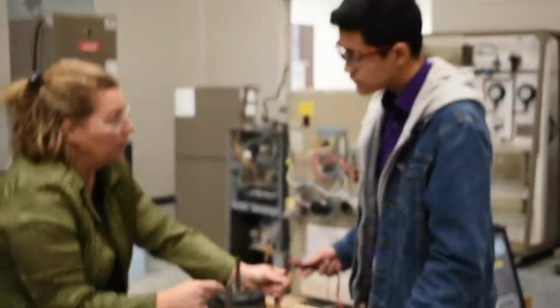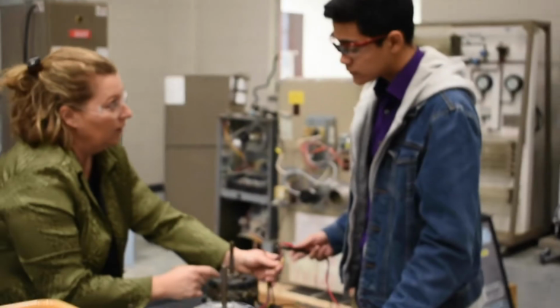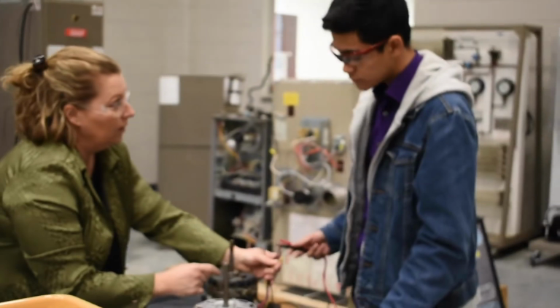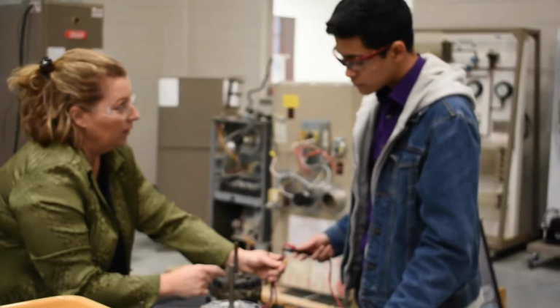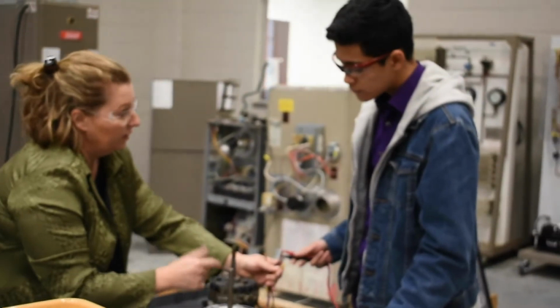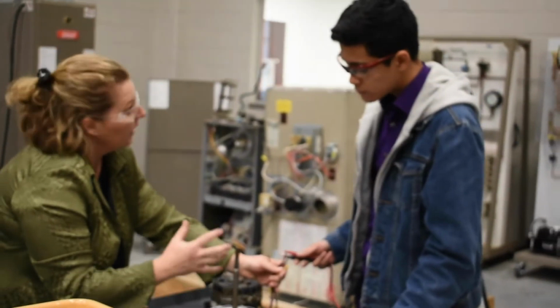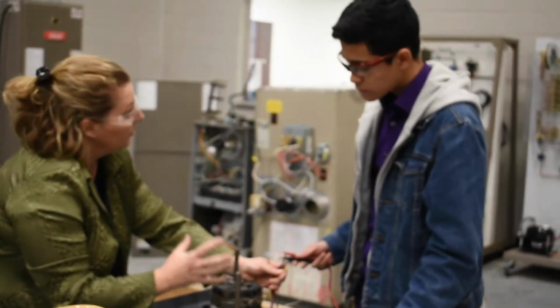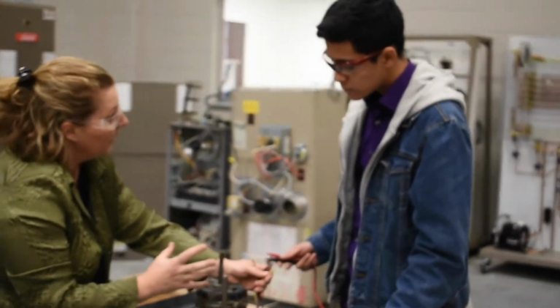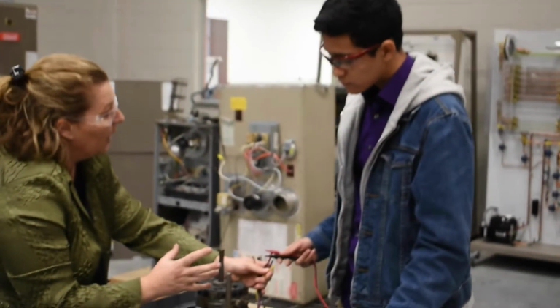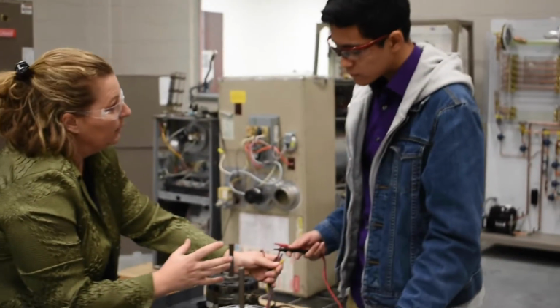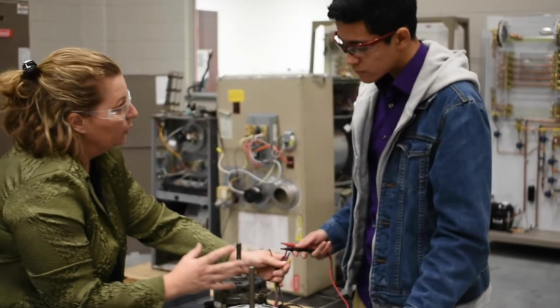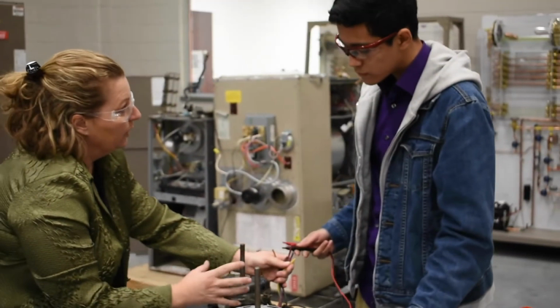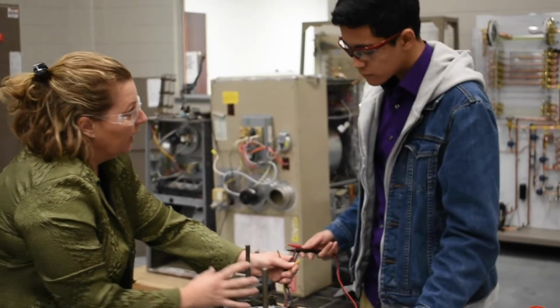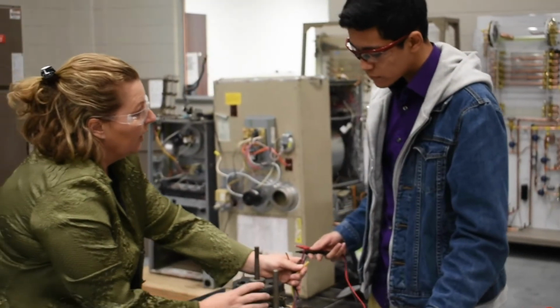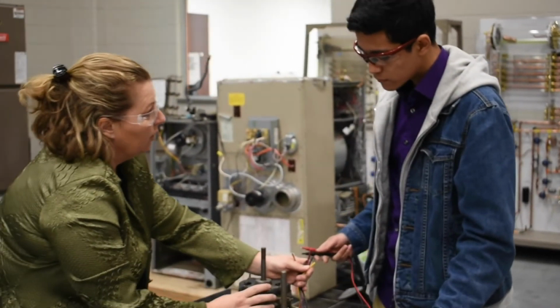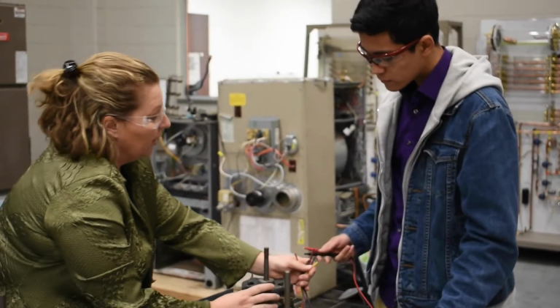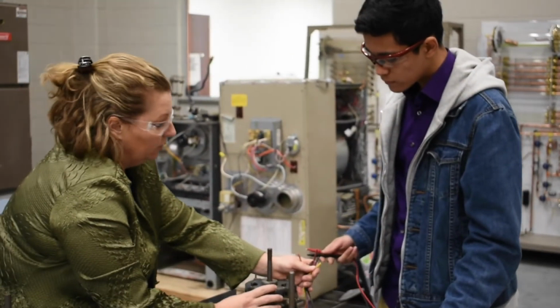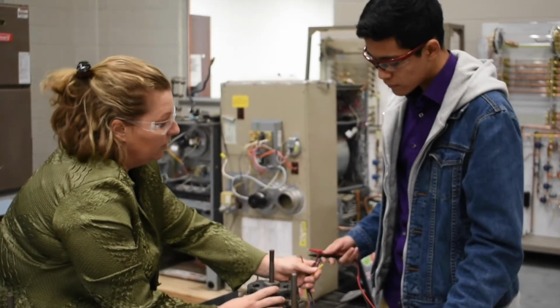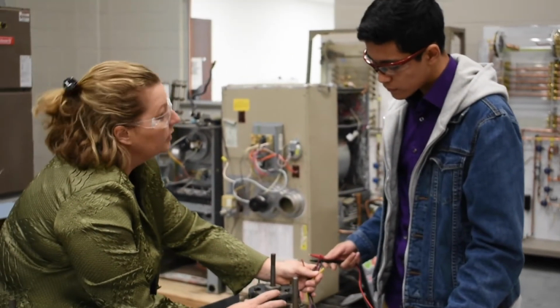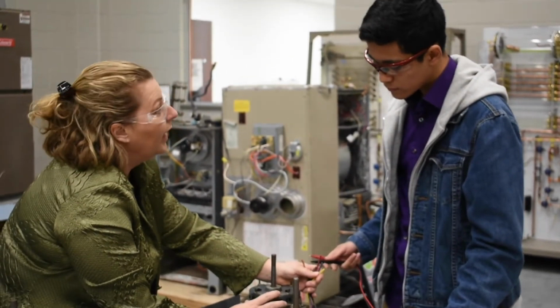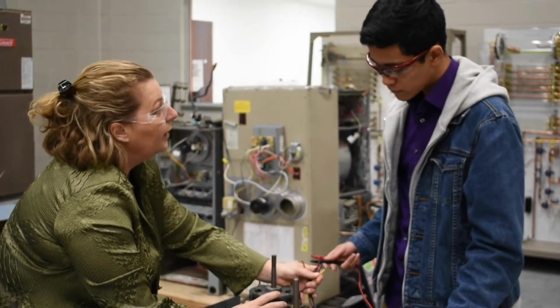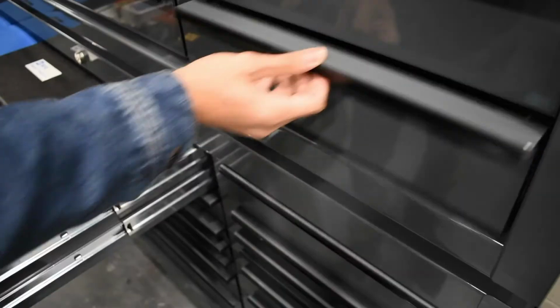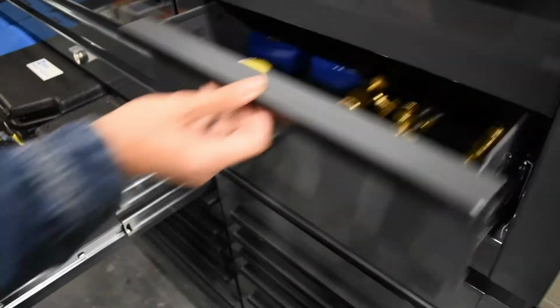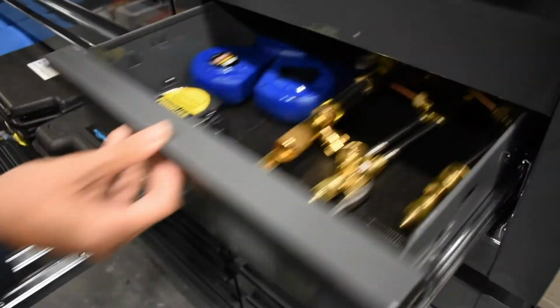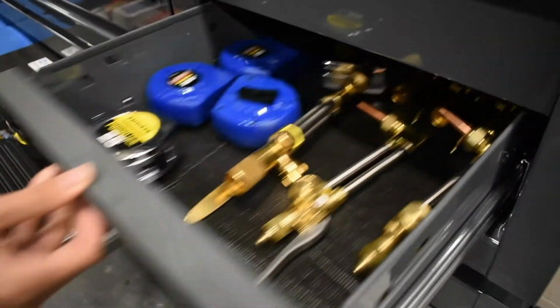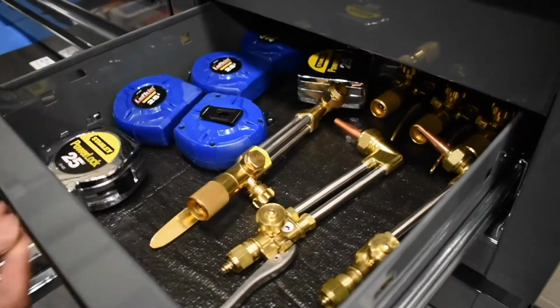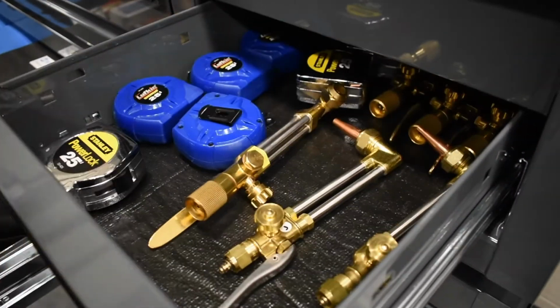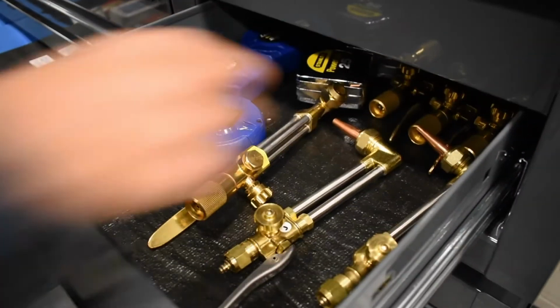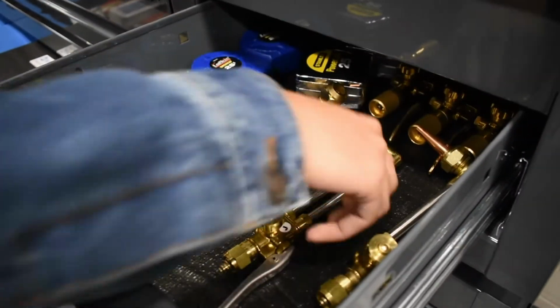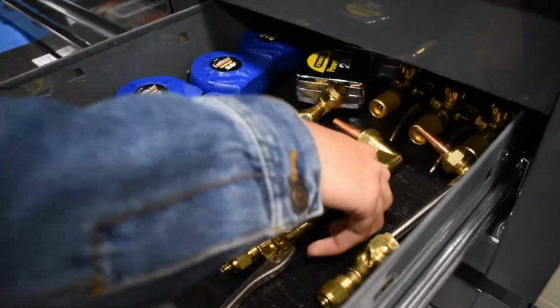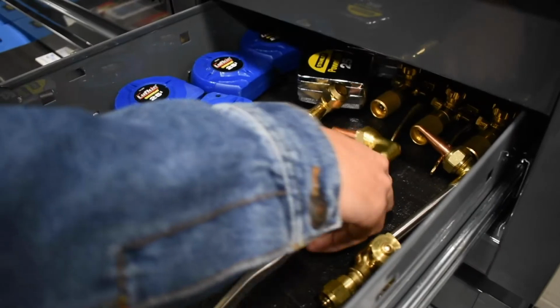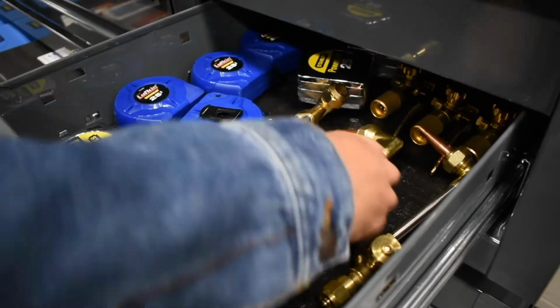Students in the program will gain knowledge and skills necessary to meet workforce standards.